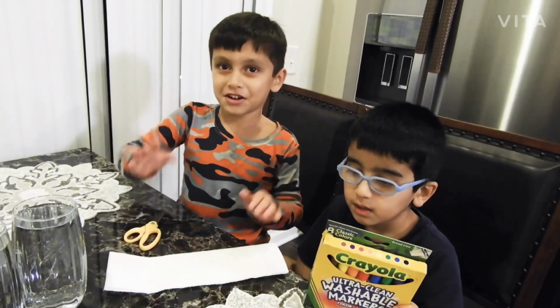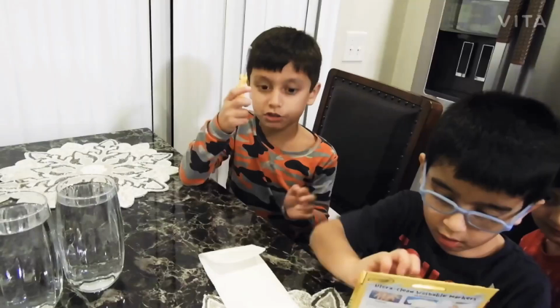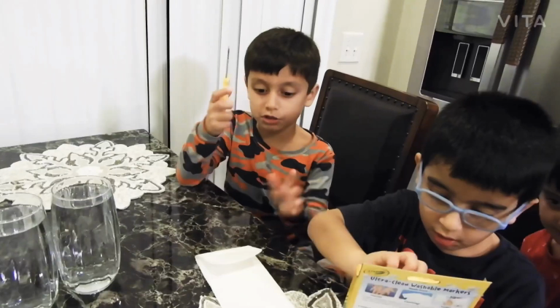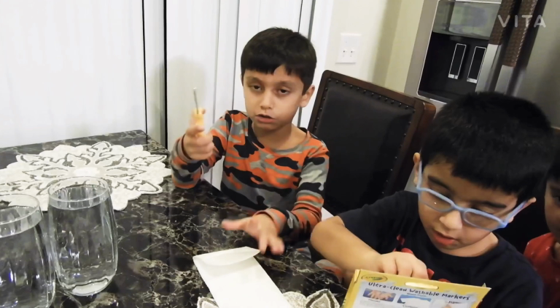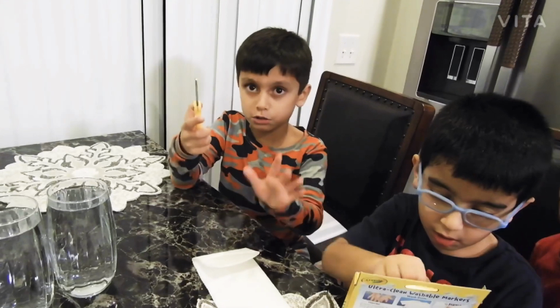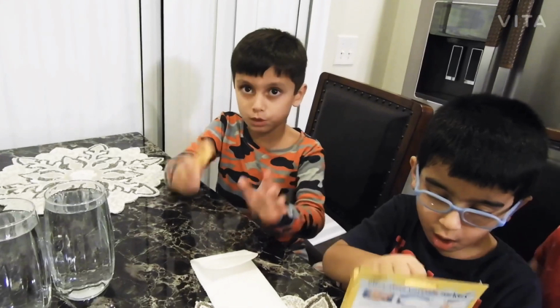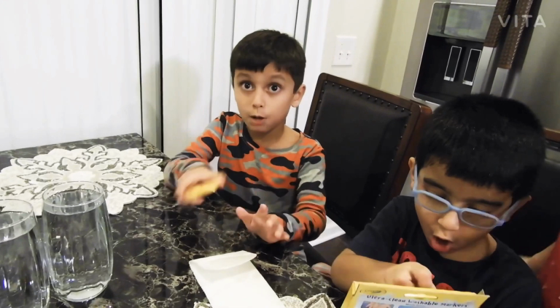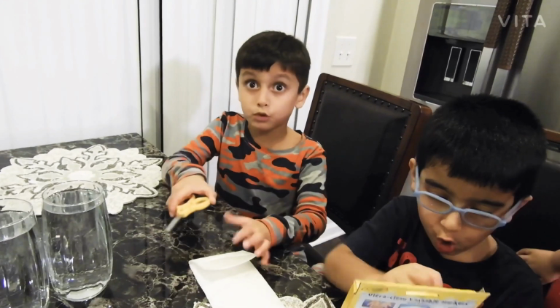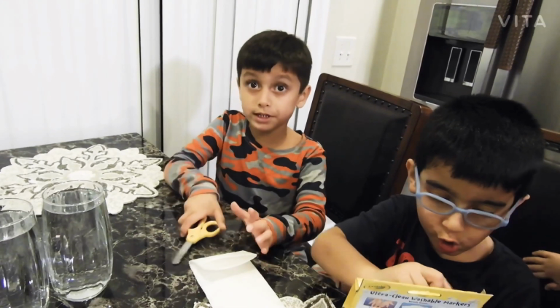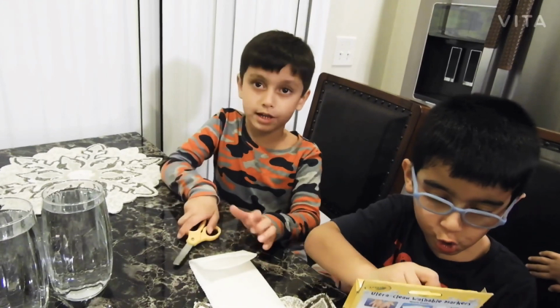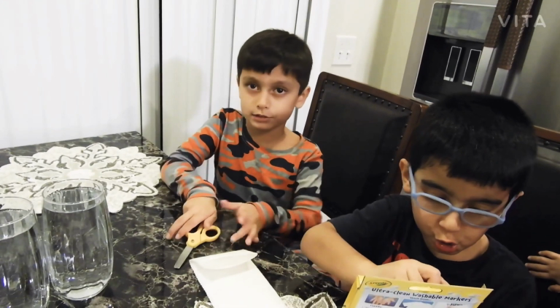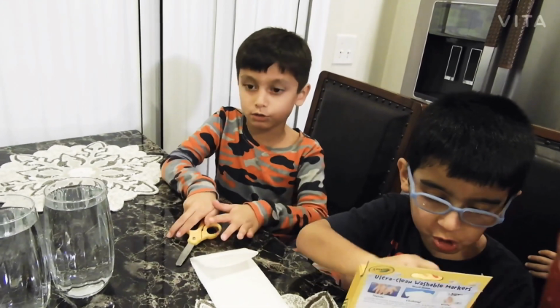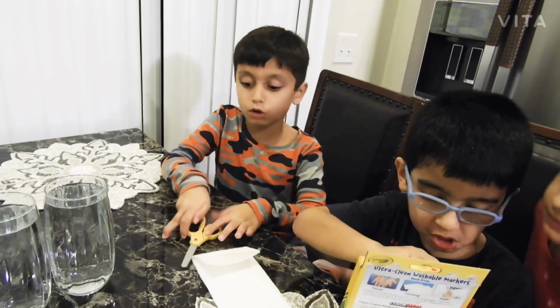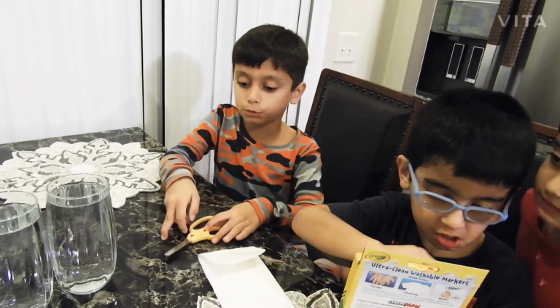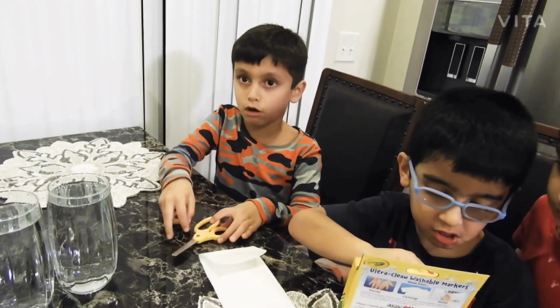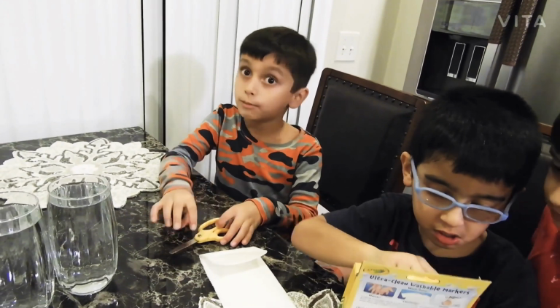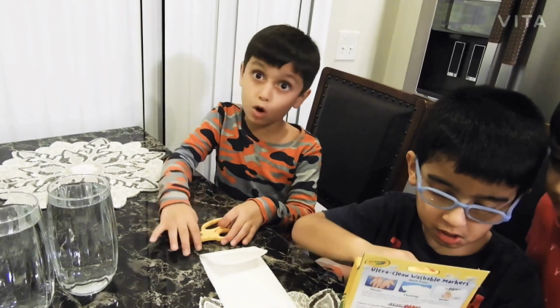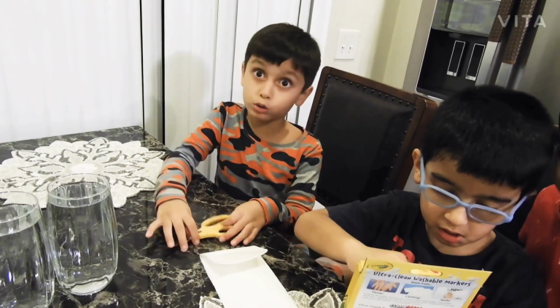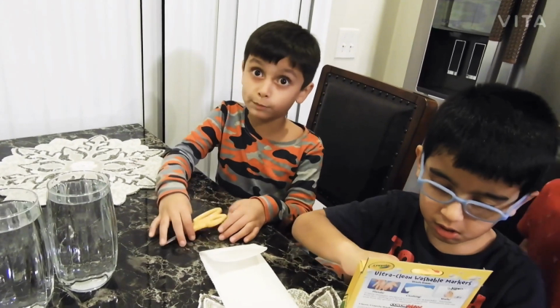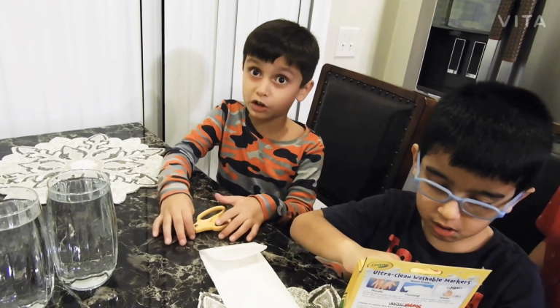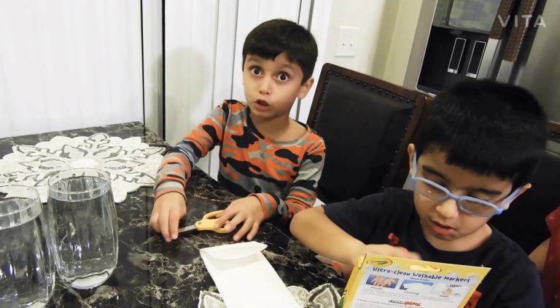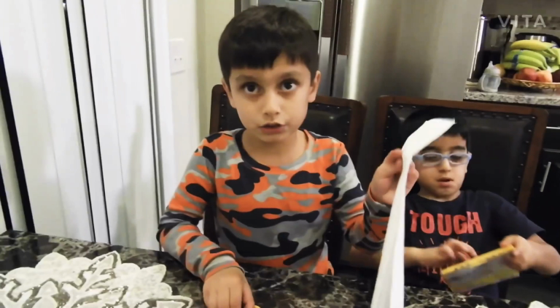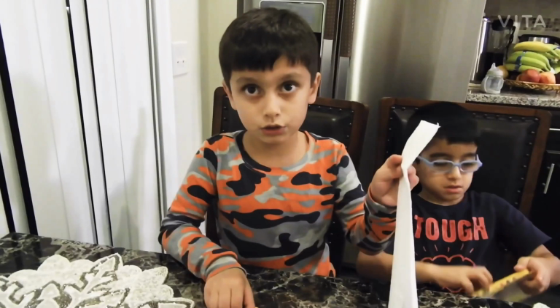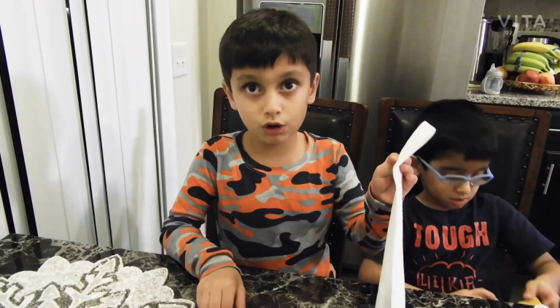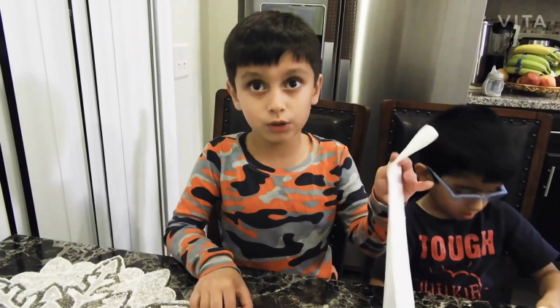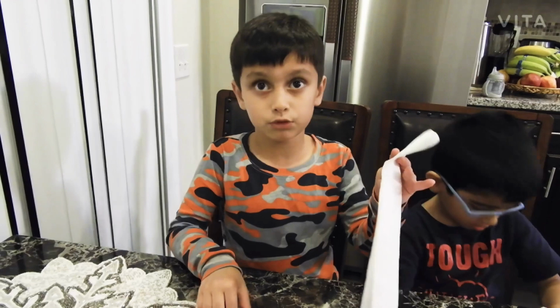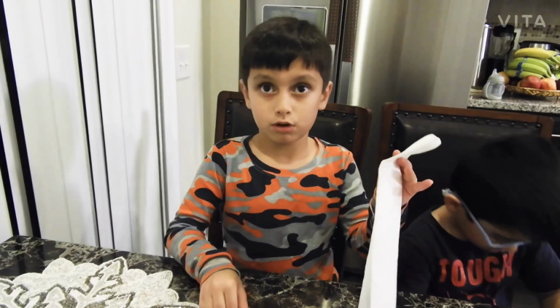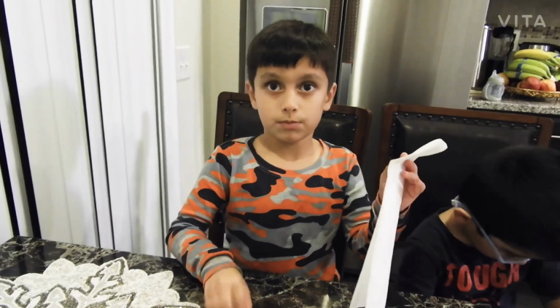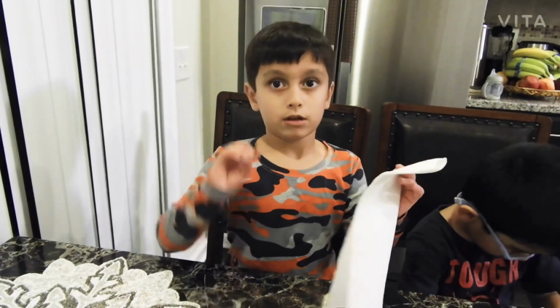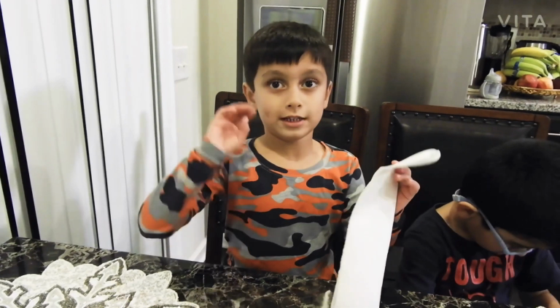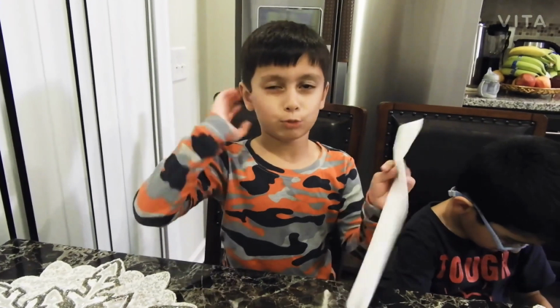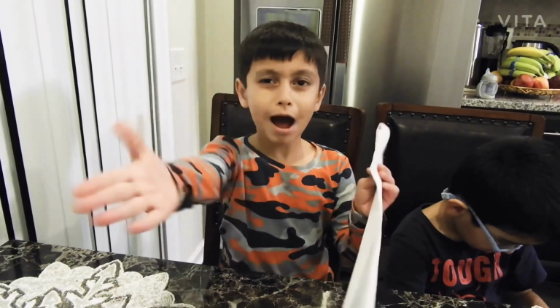Scissors — but we need to ask a grown-up. Don't do it by ourselves, ask a grown-up. It's mommy.